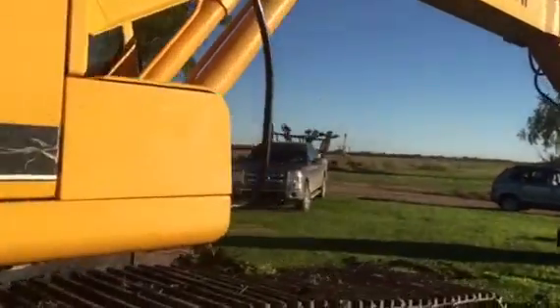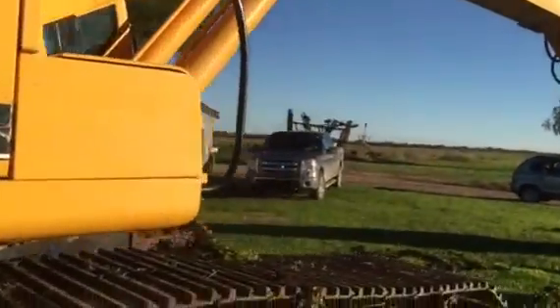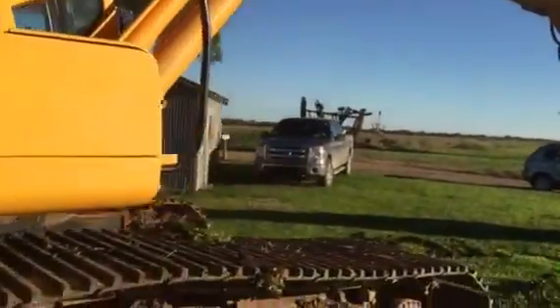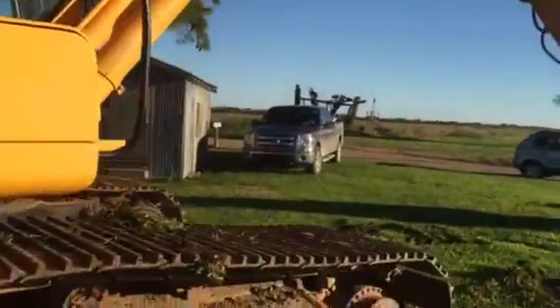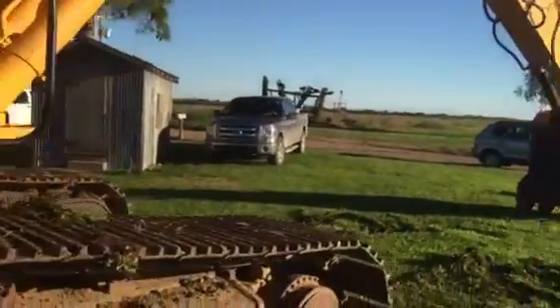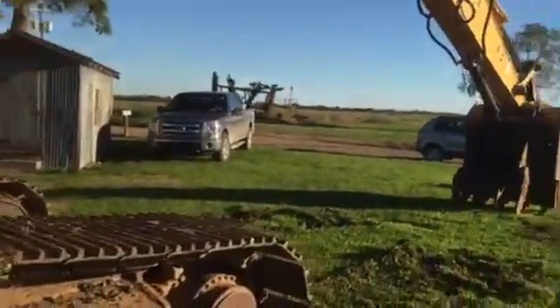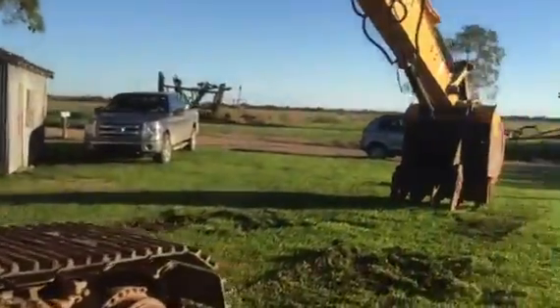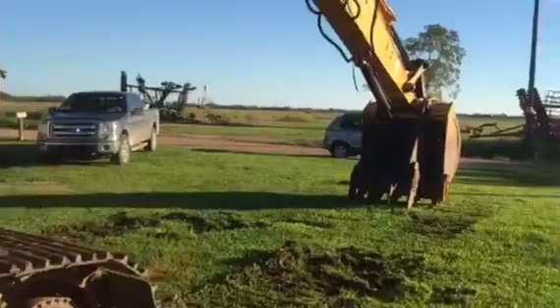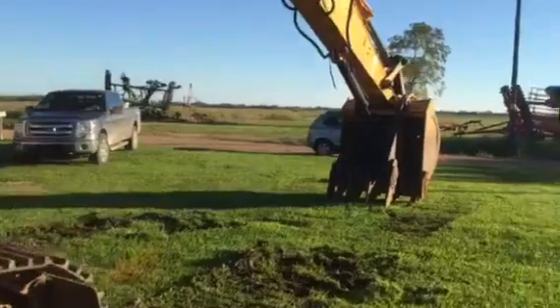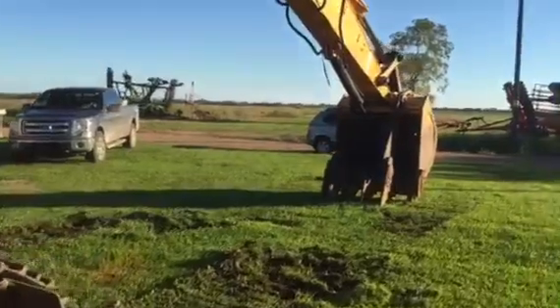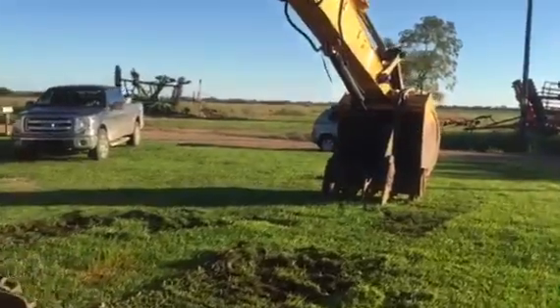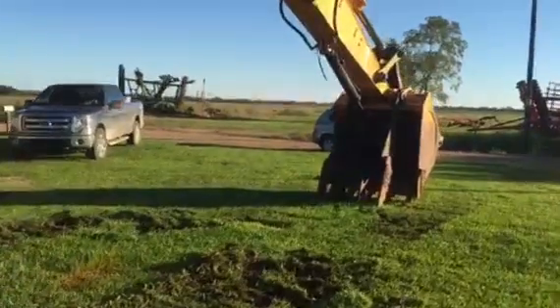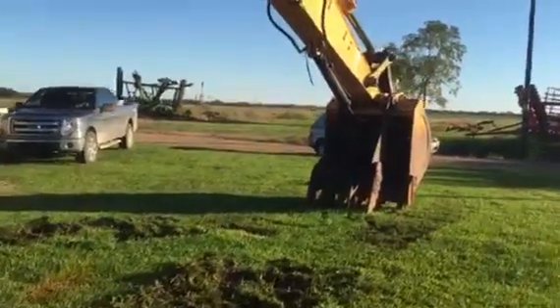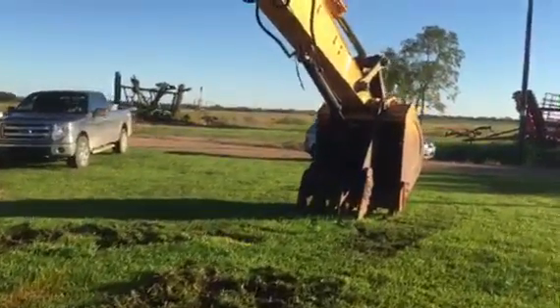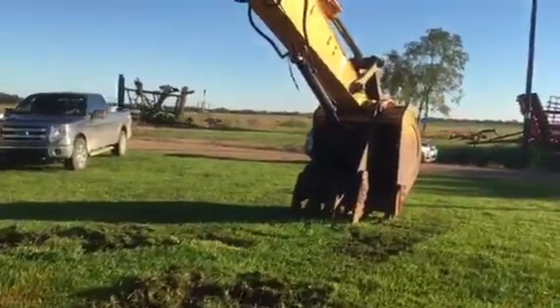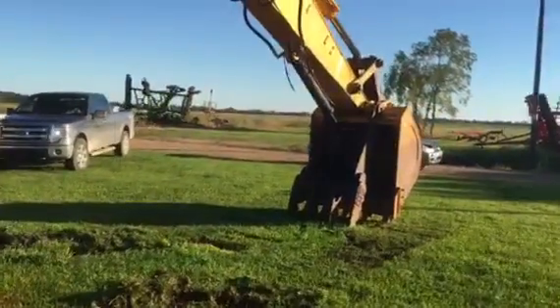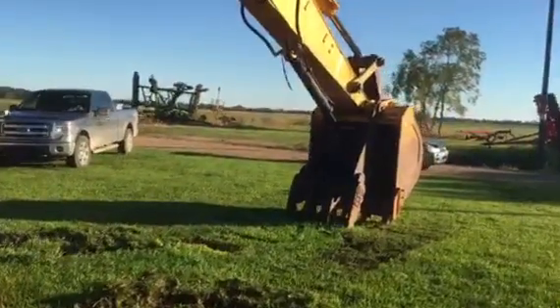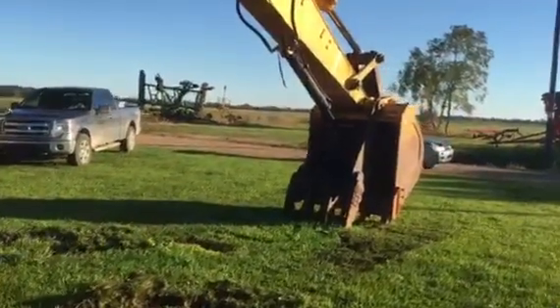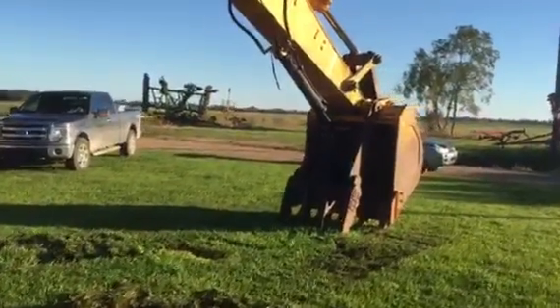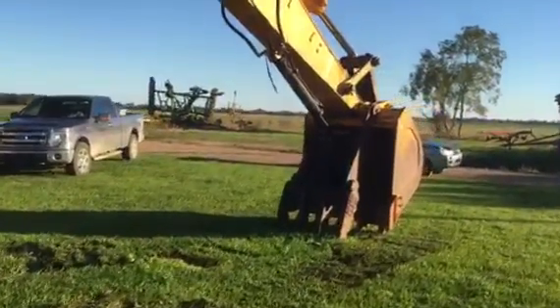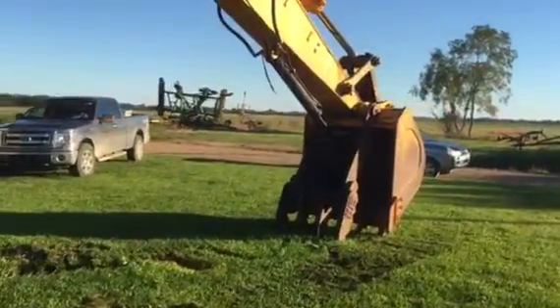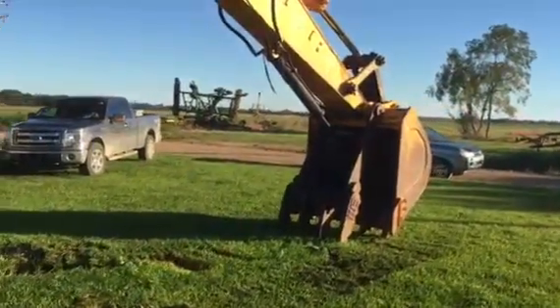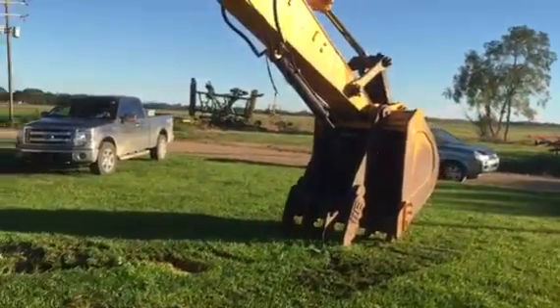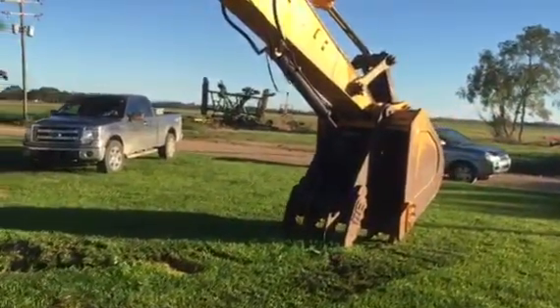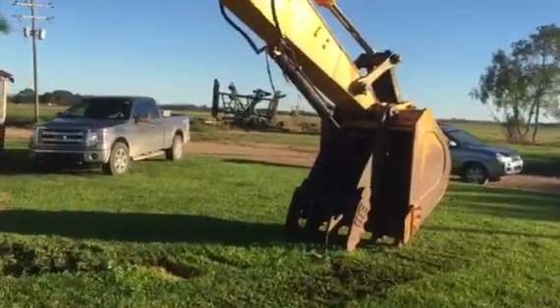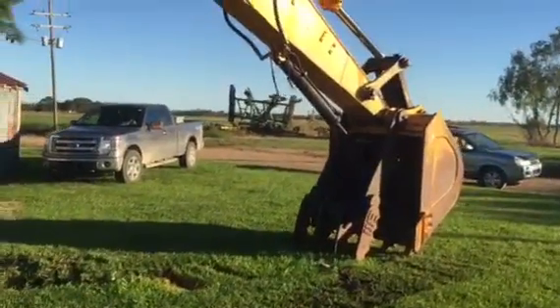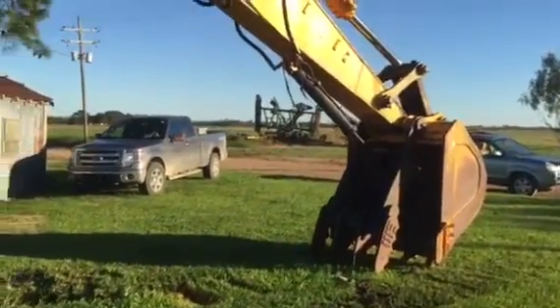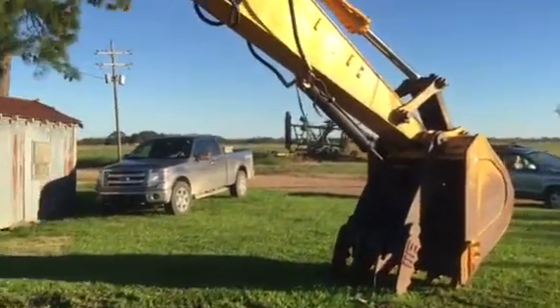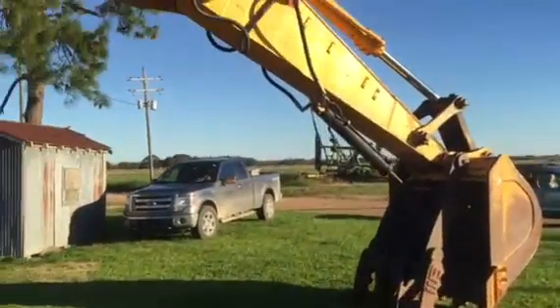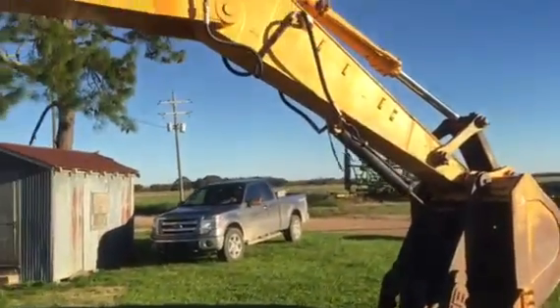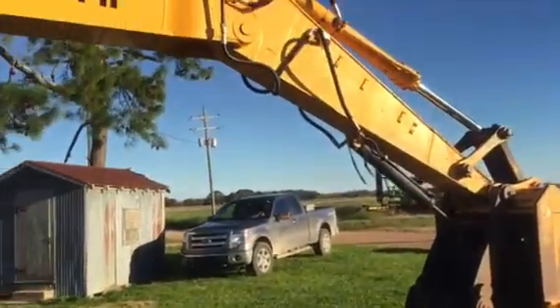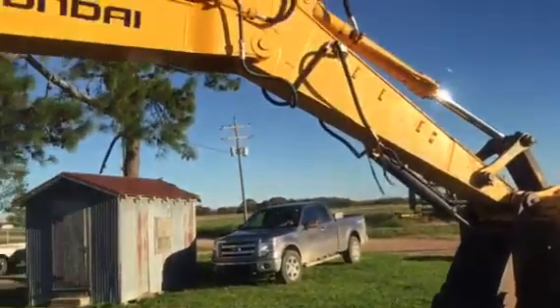It's got the really big, nice front bucket with the thumb. It's only about two years old on that bucket and thumb. Had a drill head on it before.